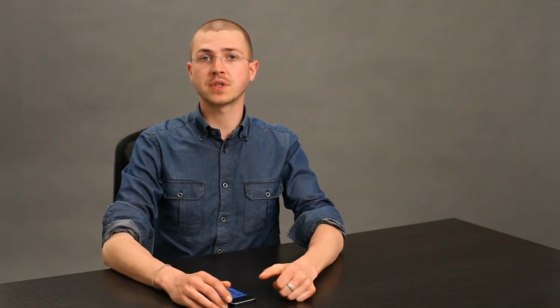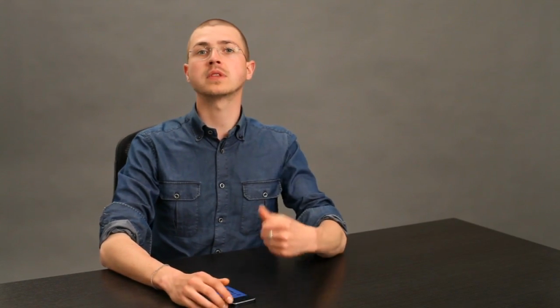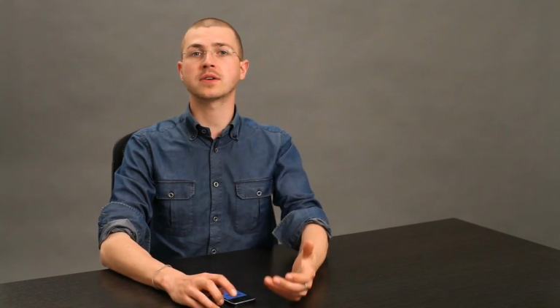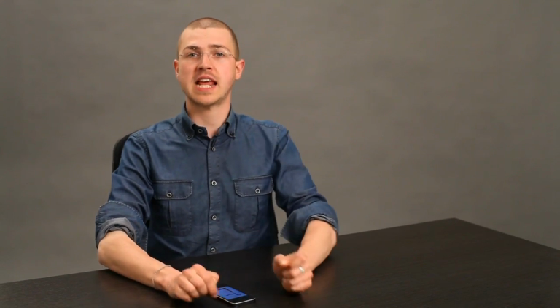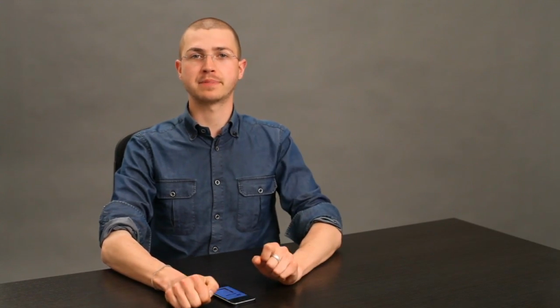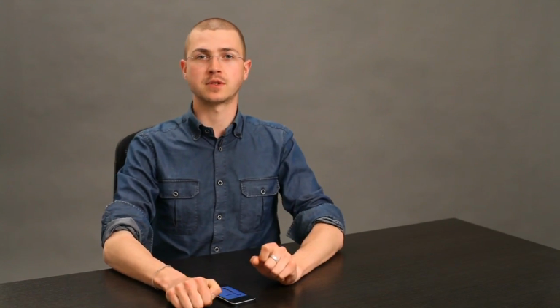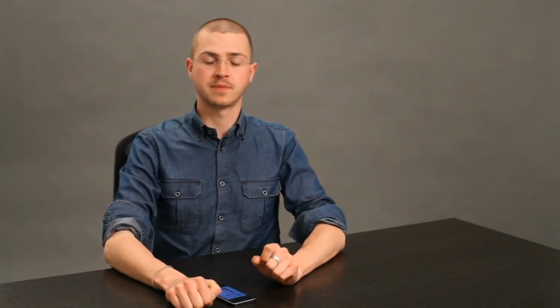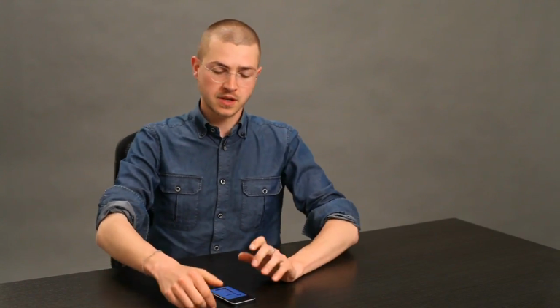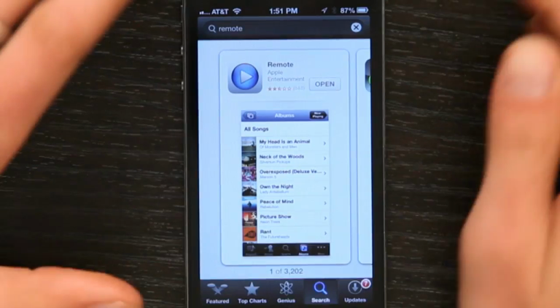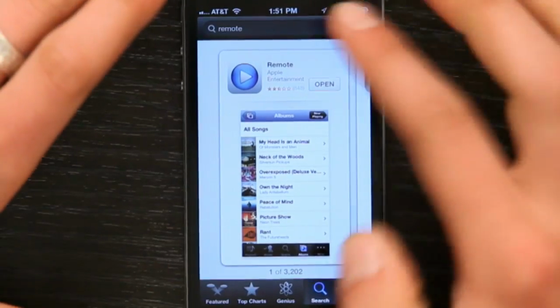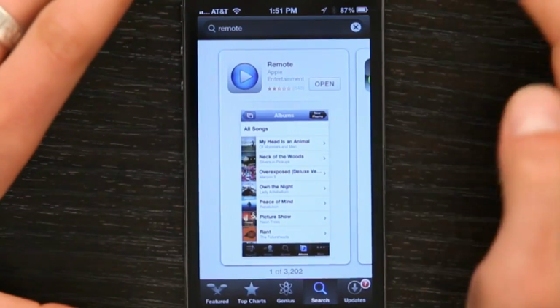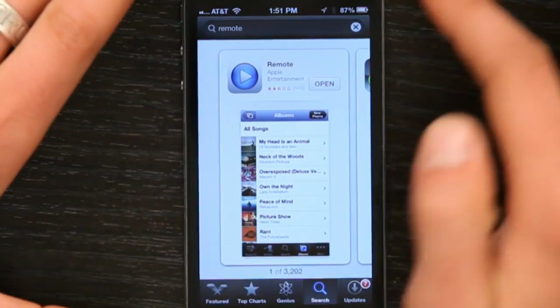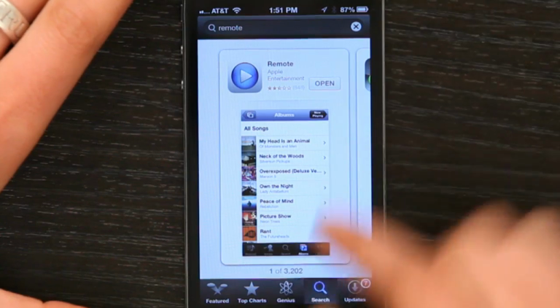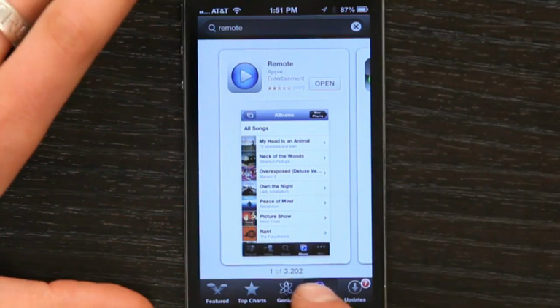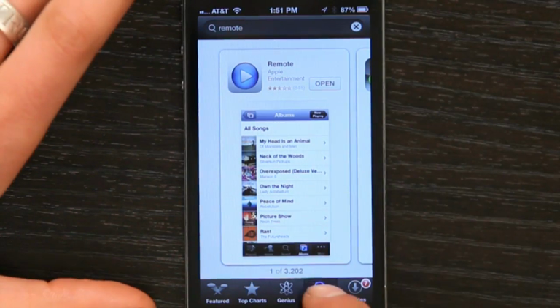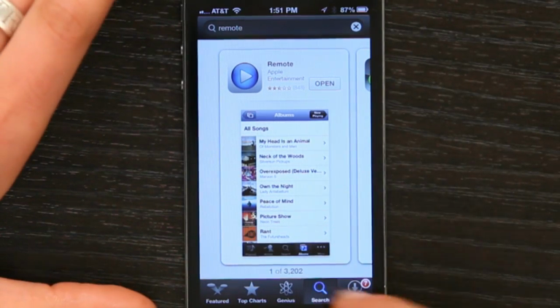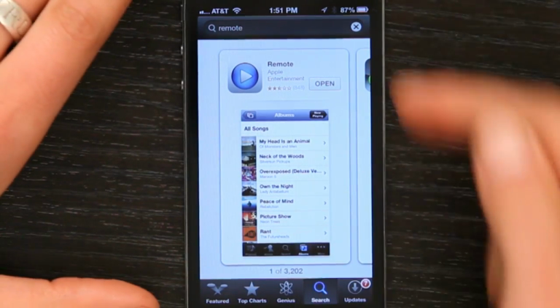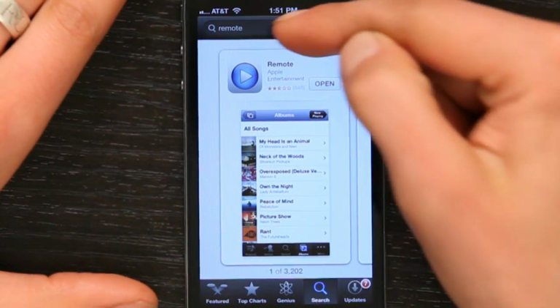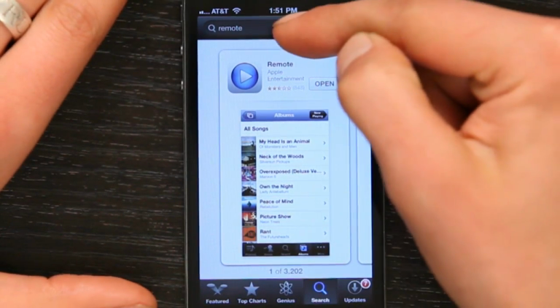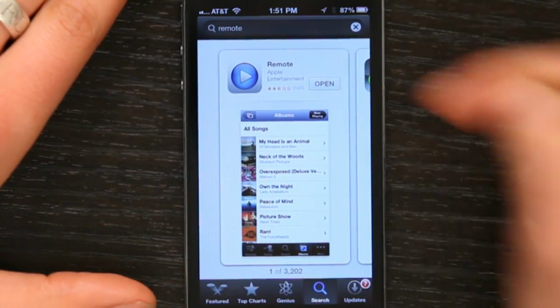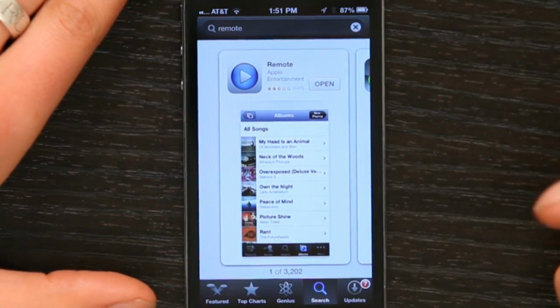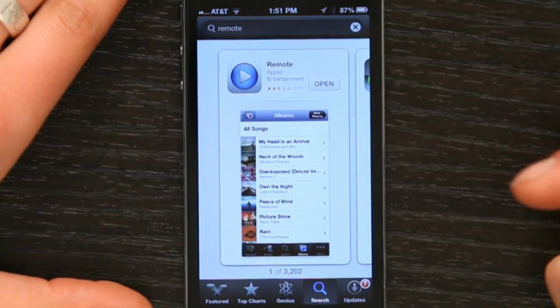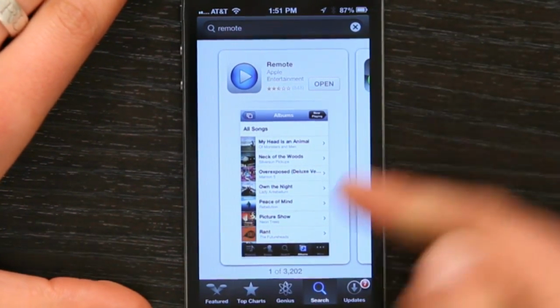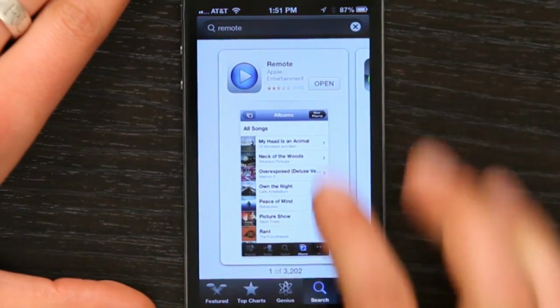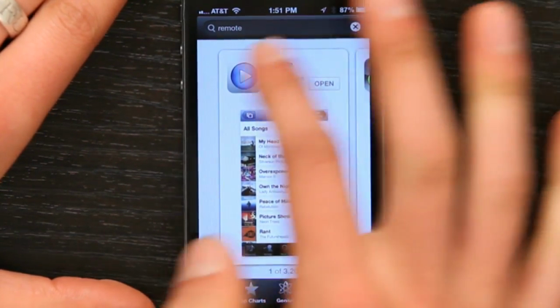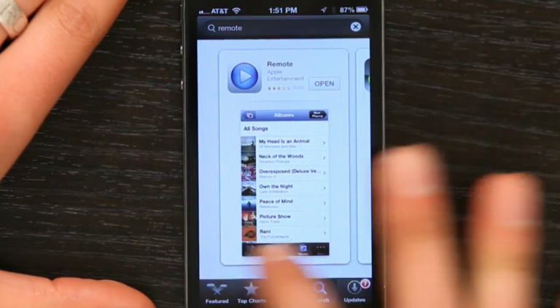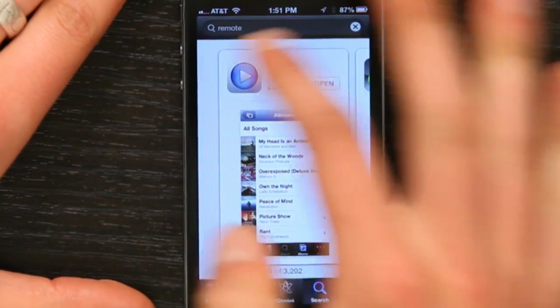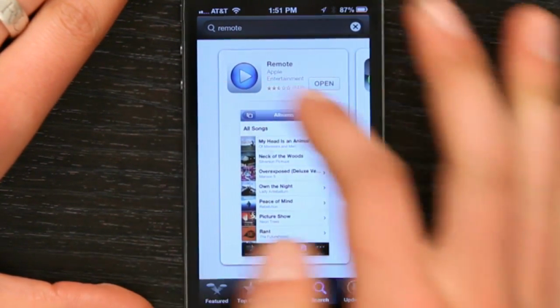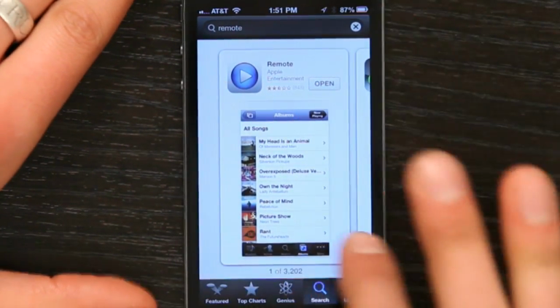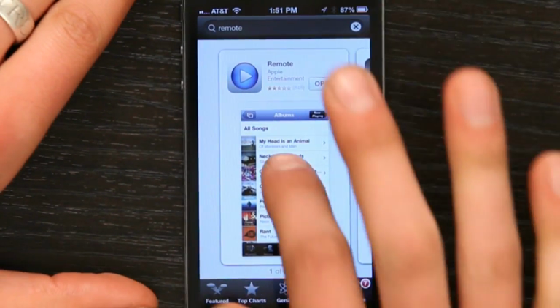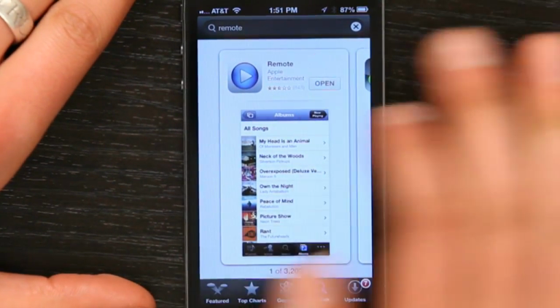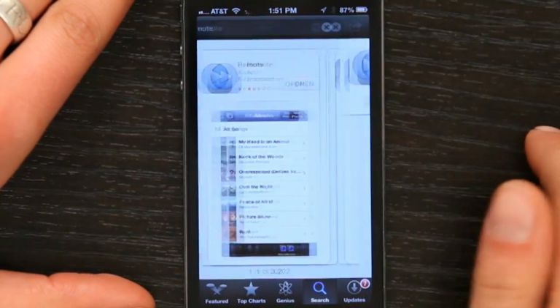So let's go to the App Store. Once you're in the App Store, search and enter remote. This will appear. Tap on it.